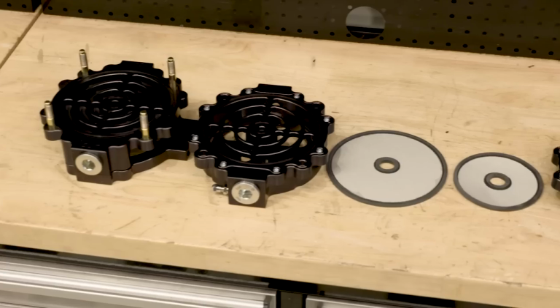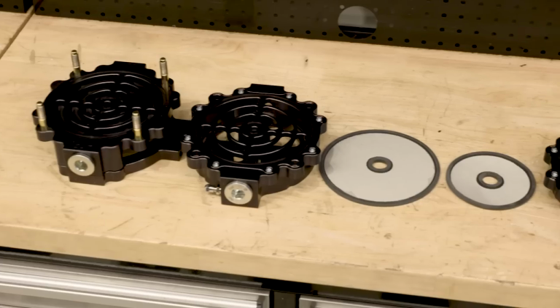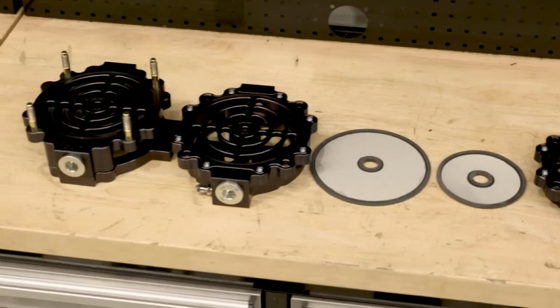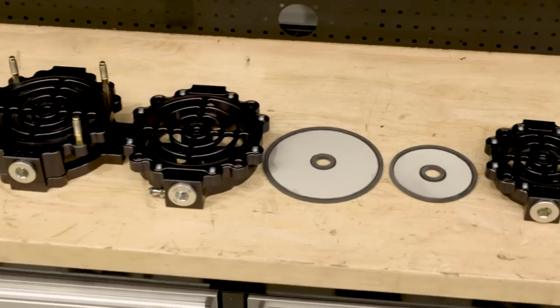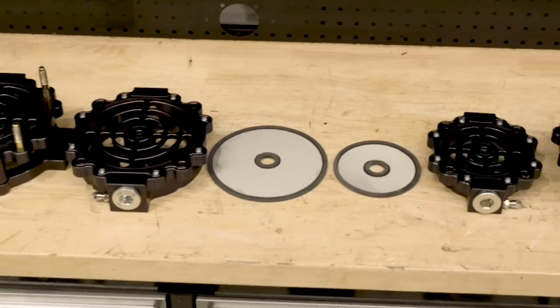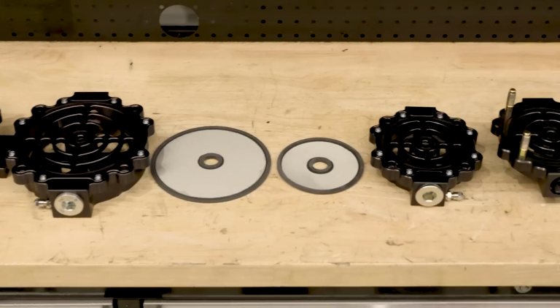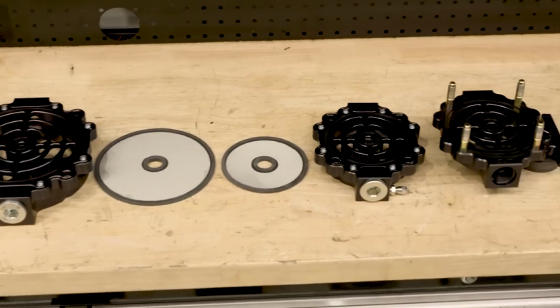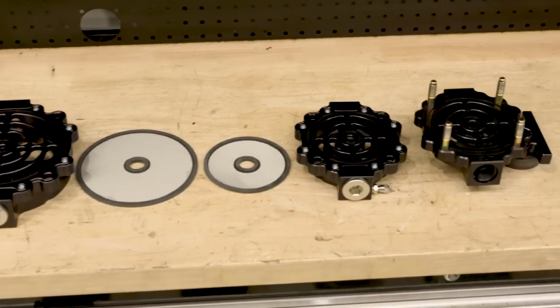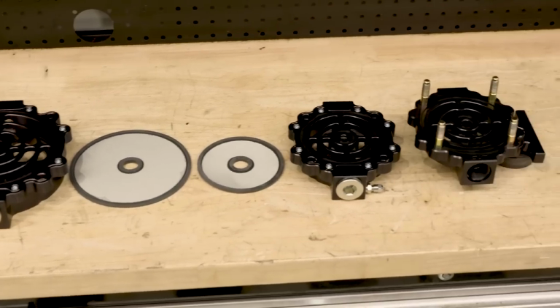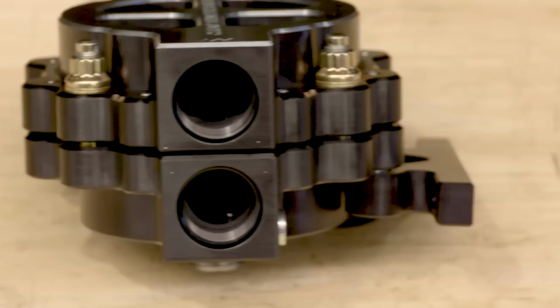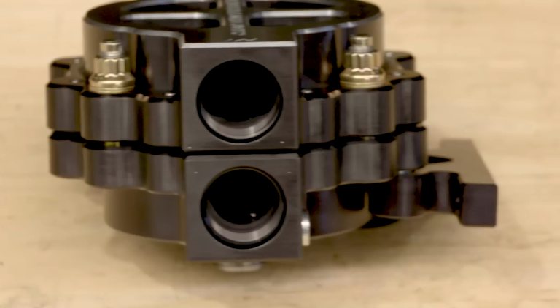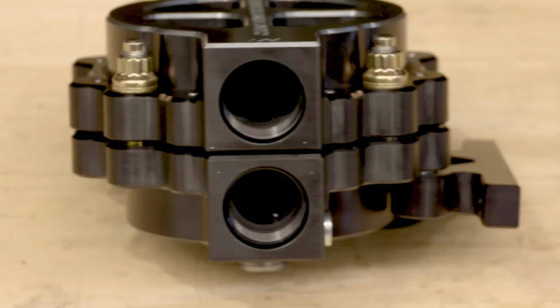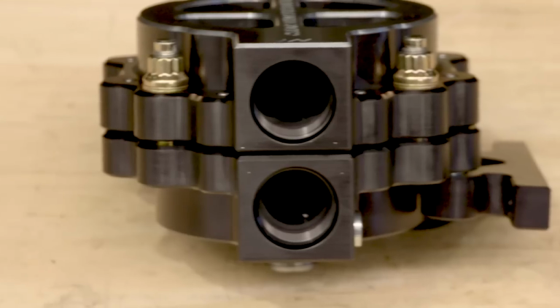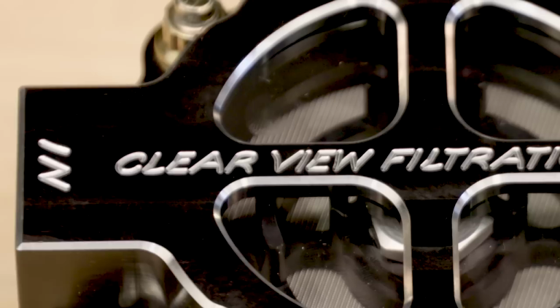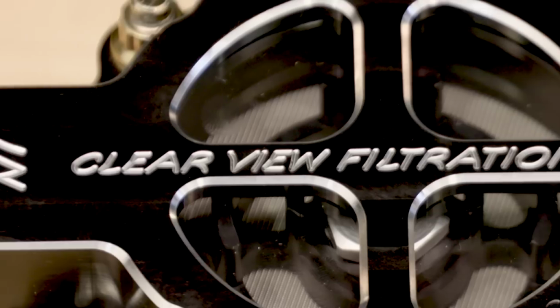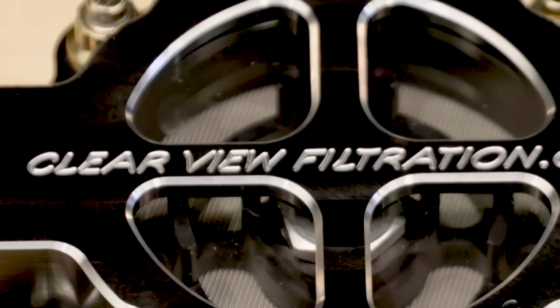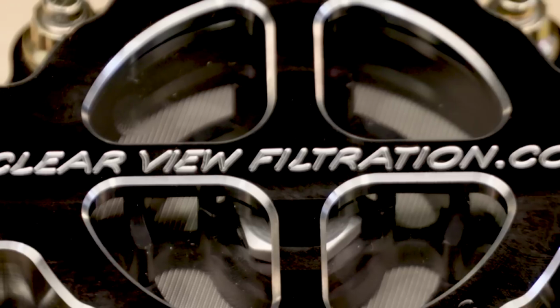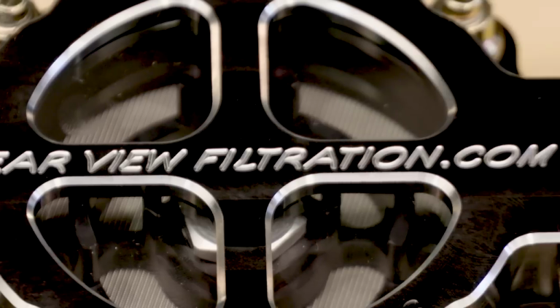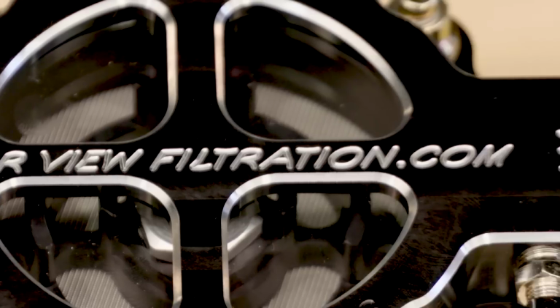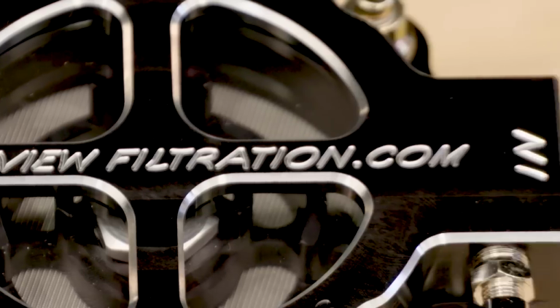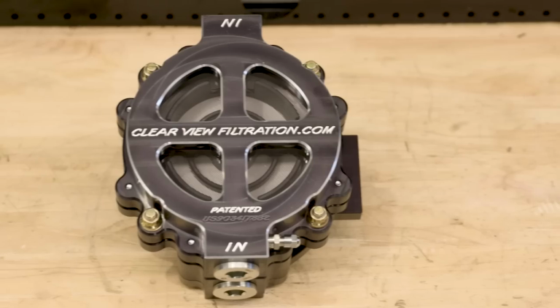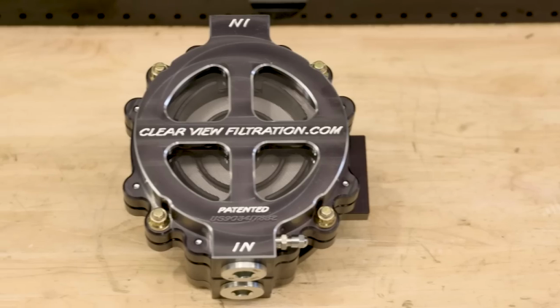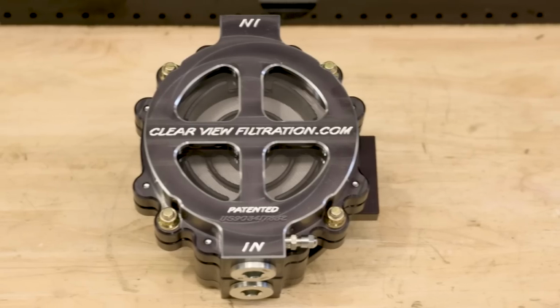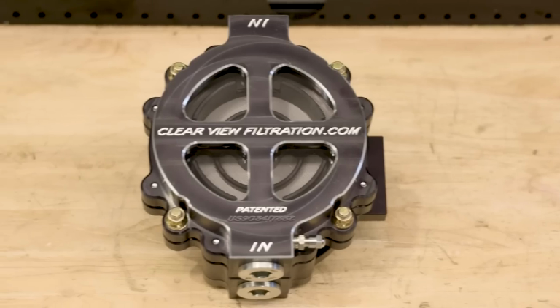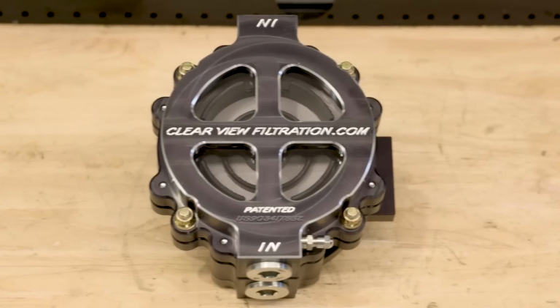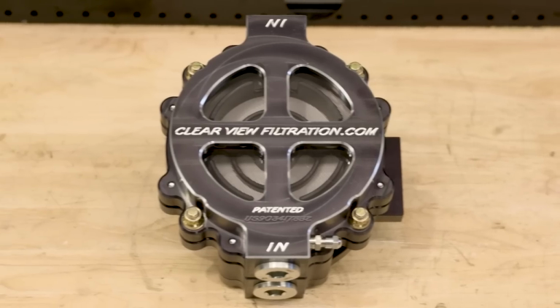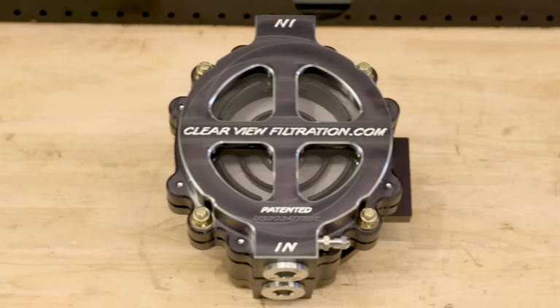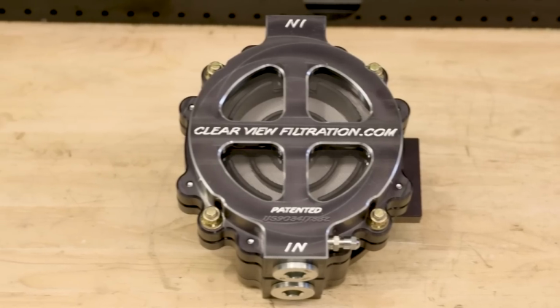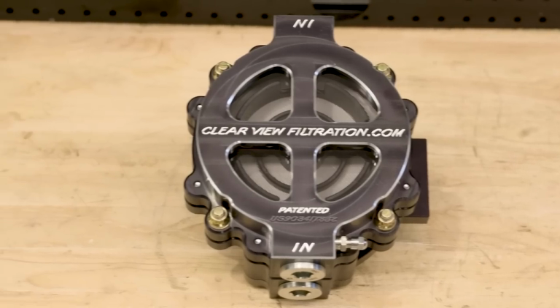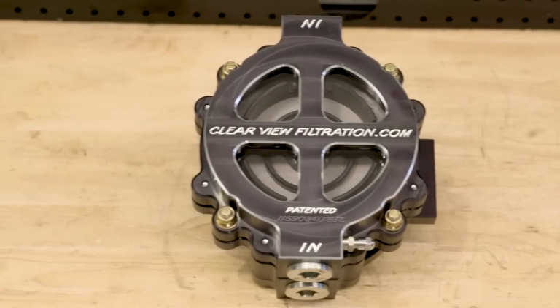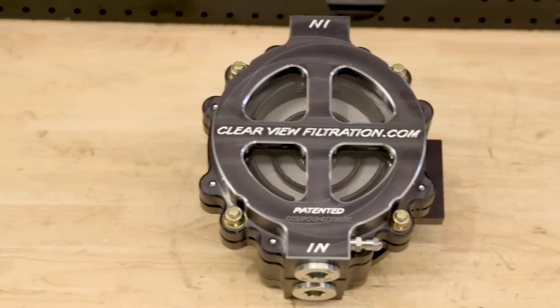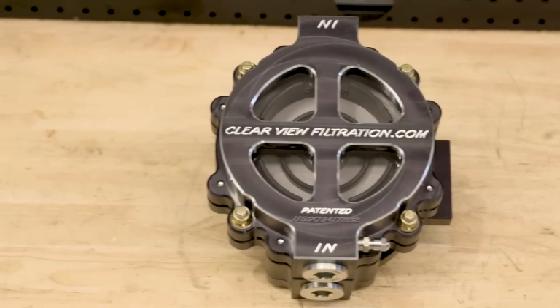In this episode of Motive Tech, we take a look at the last oil filter you'll ever need.